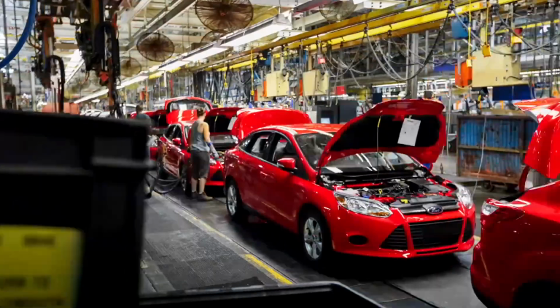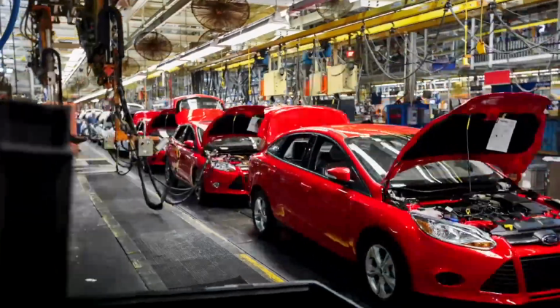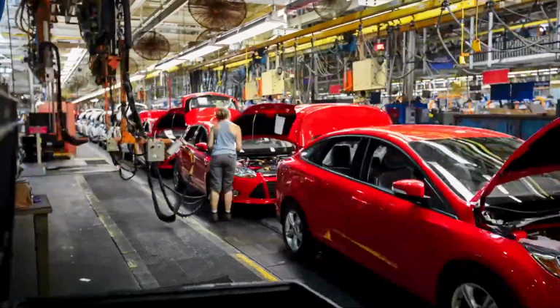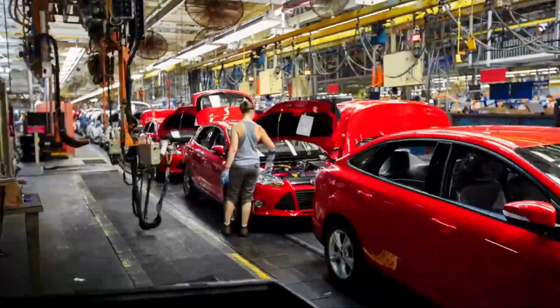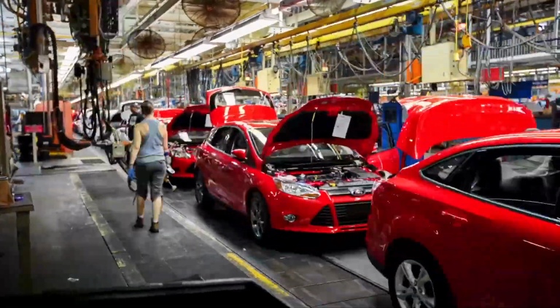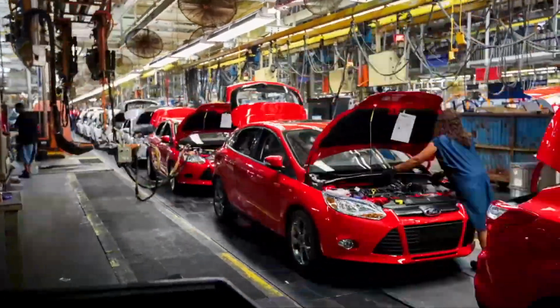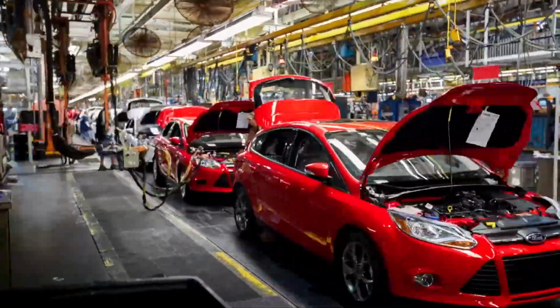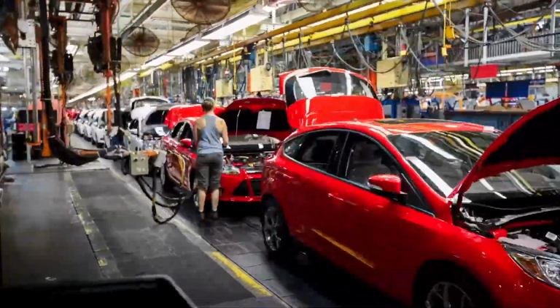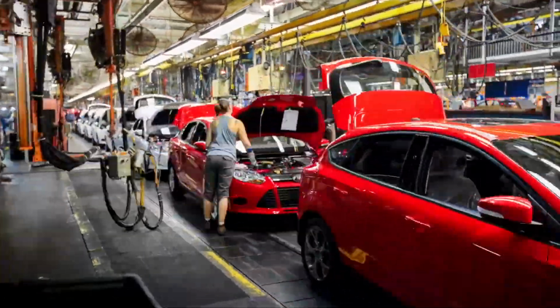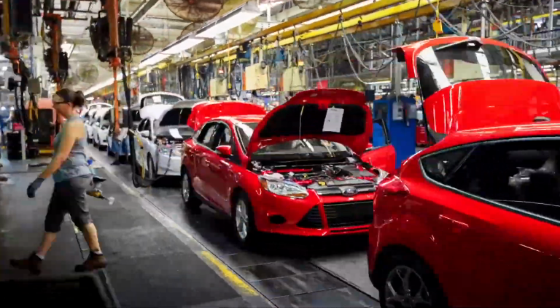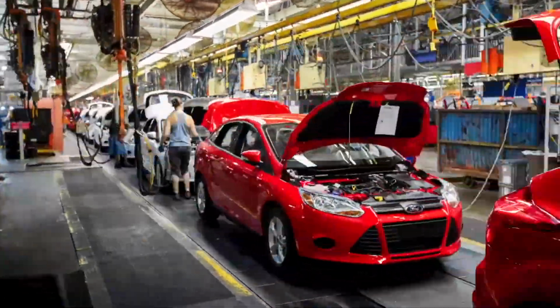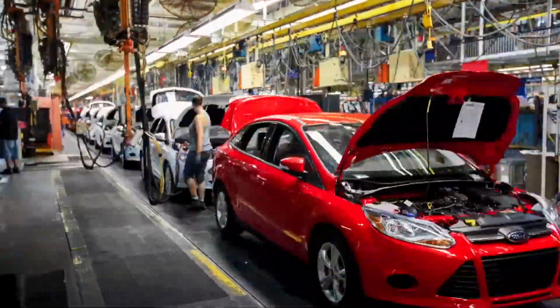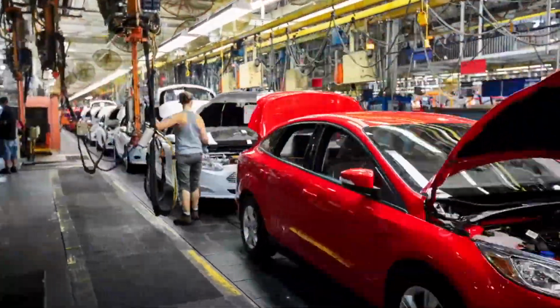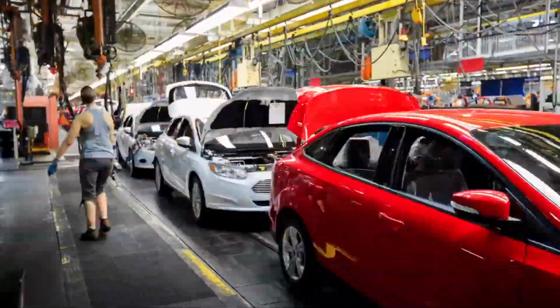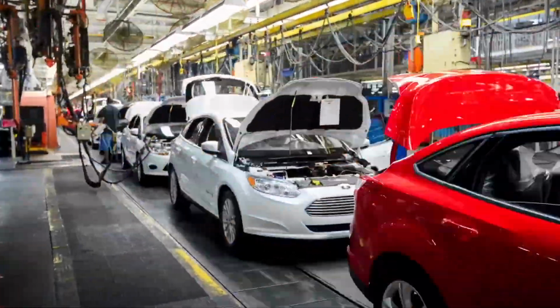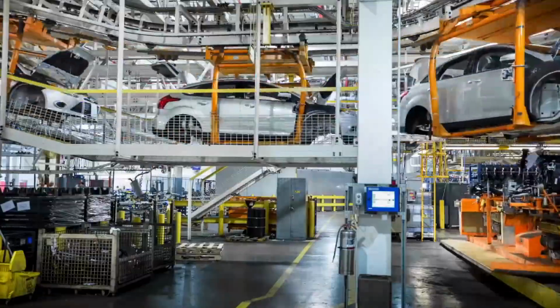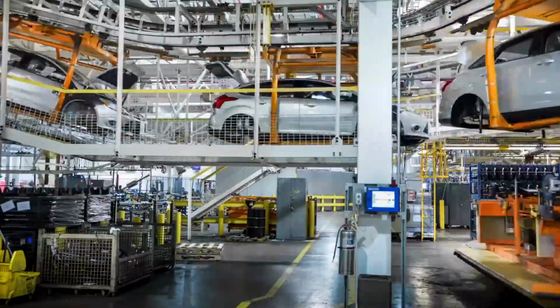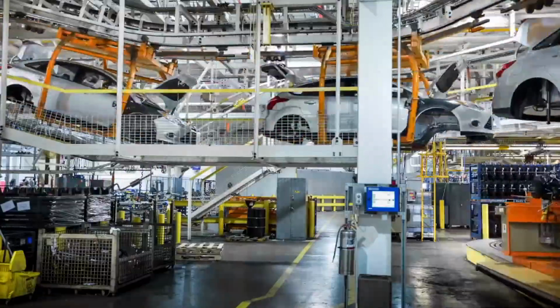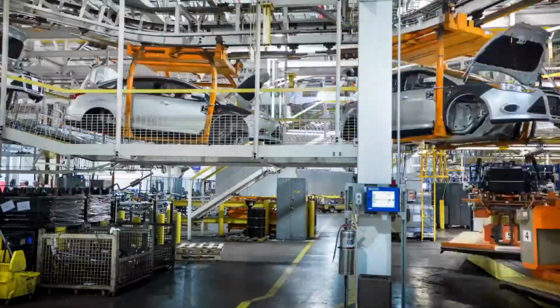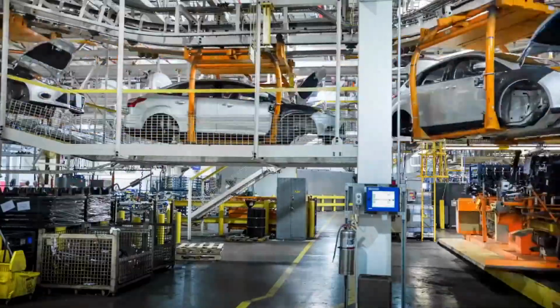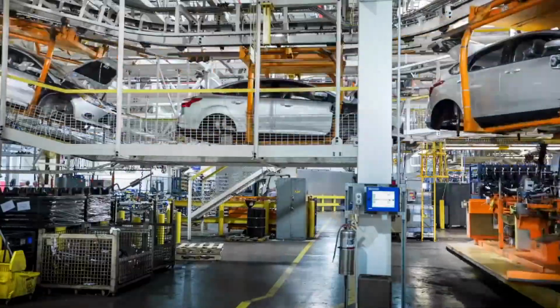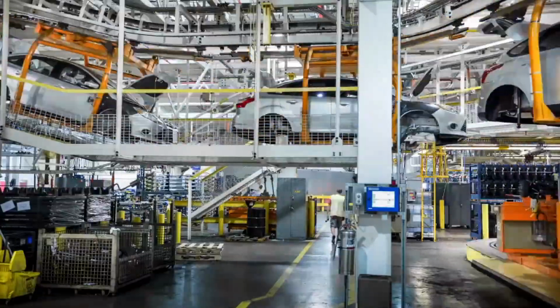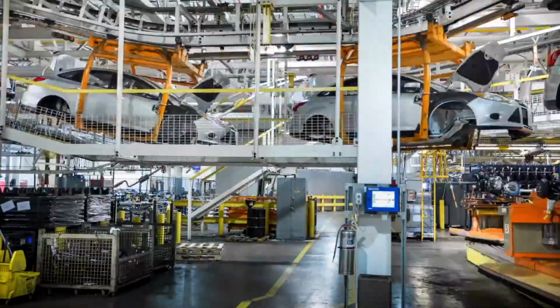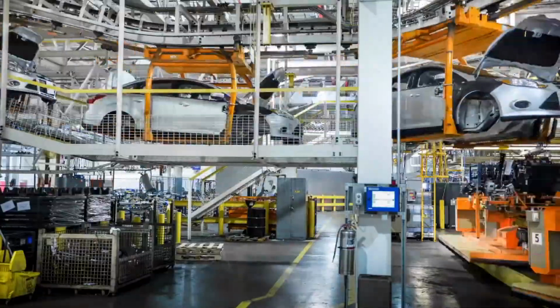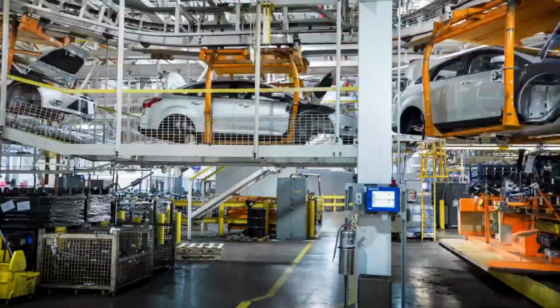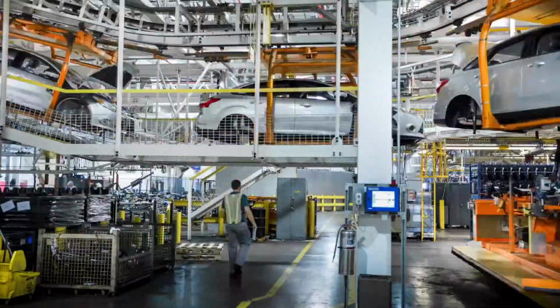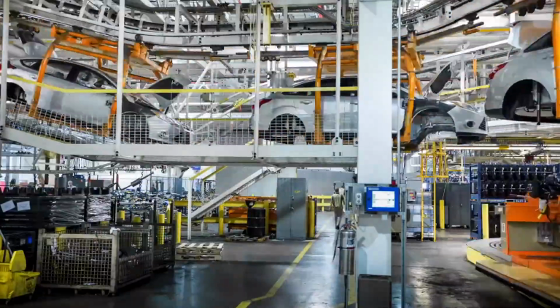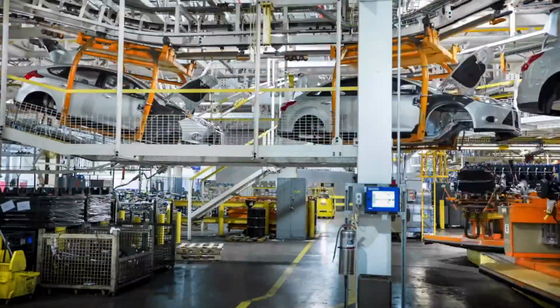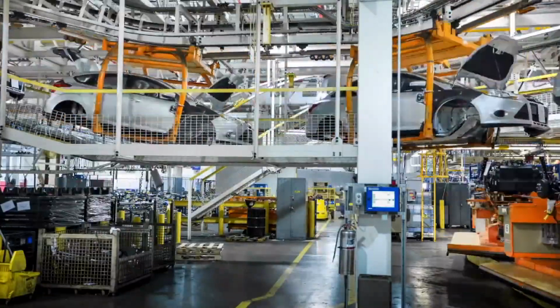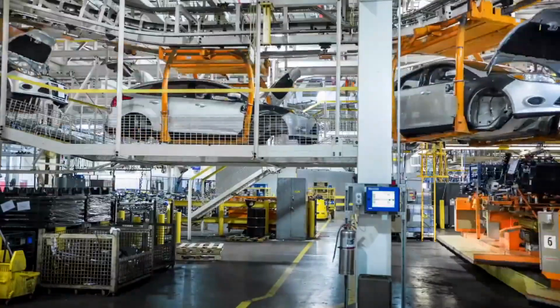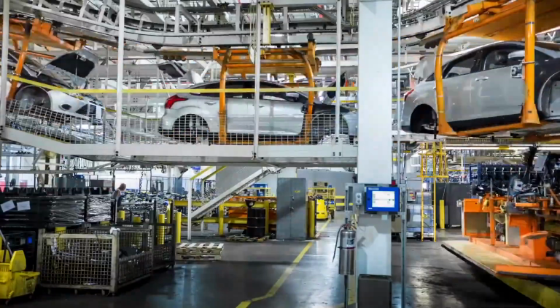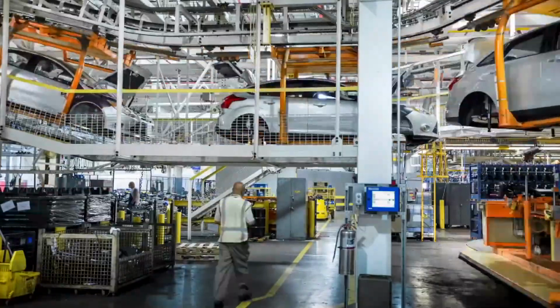In 2011, Ford begins to build gasoline-powered, hybrid, and electric vehicles on the same assembly line at its Michigan assembly plant.